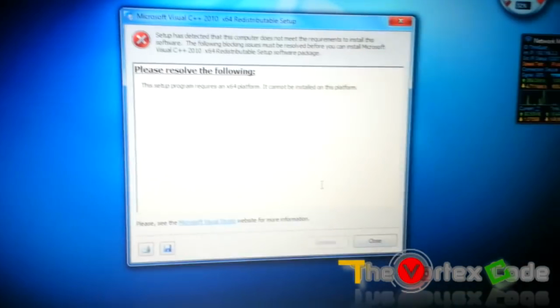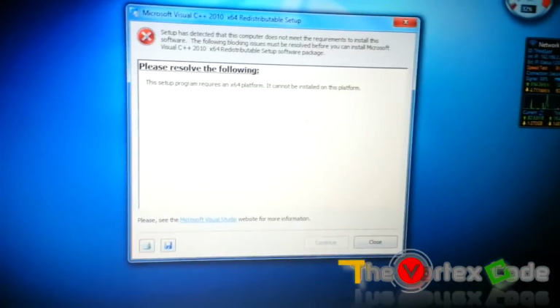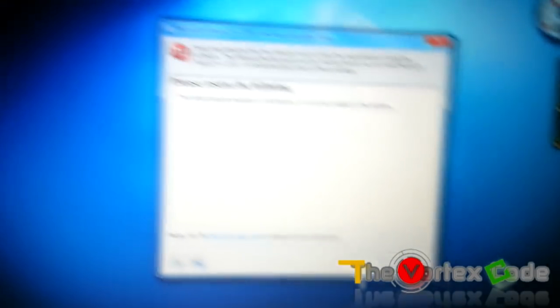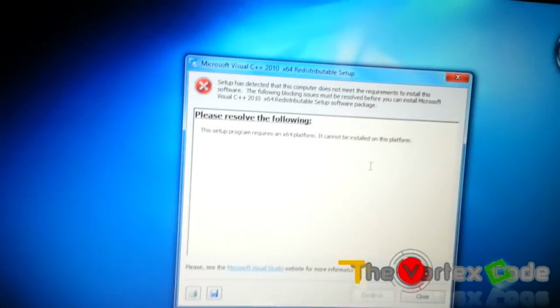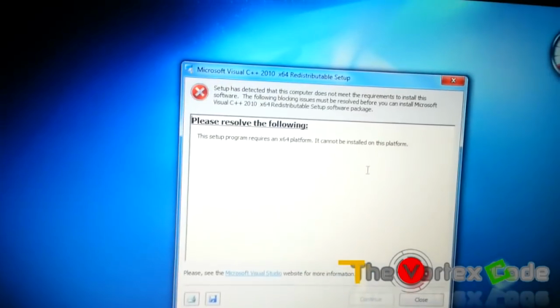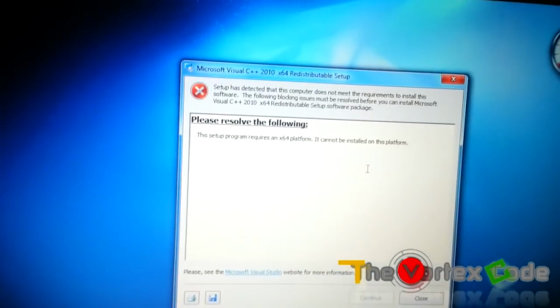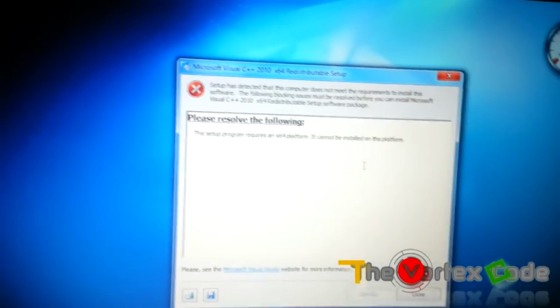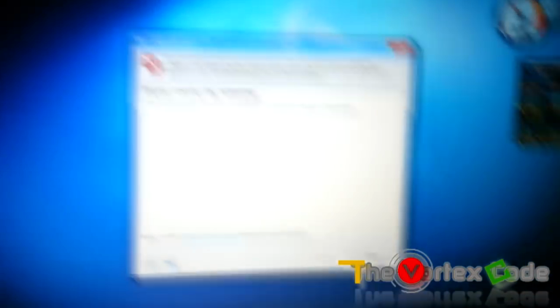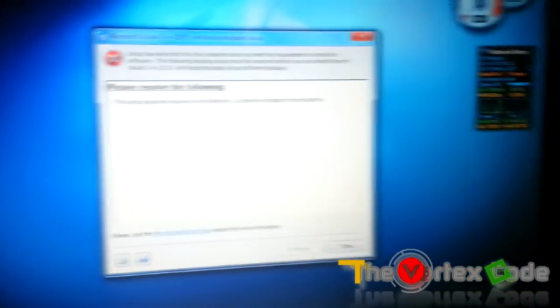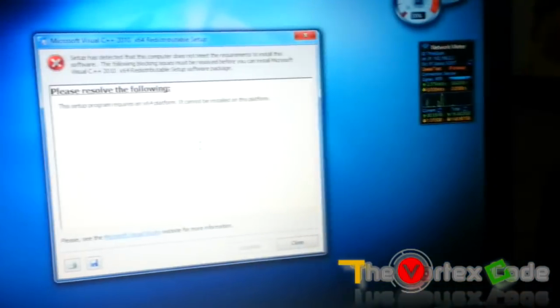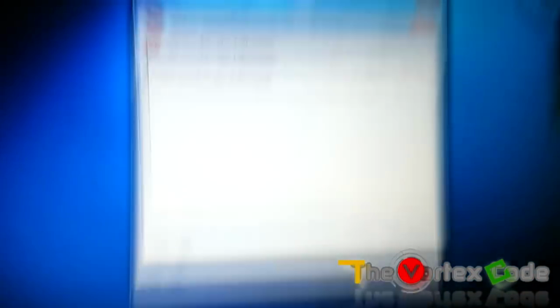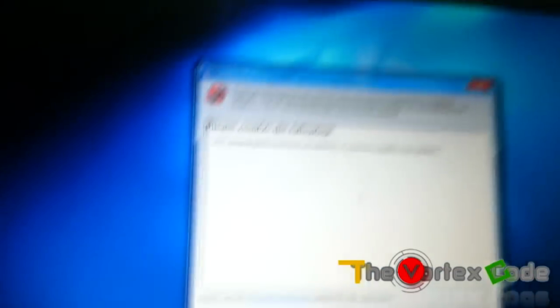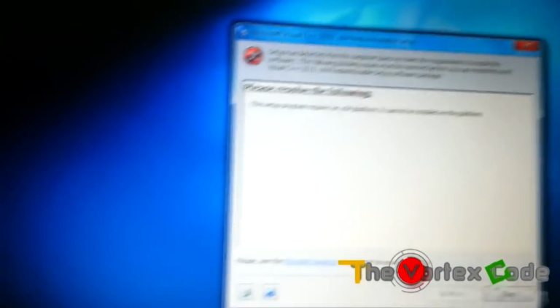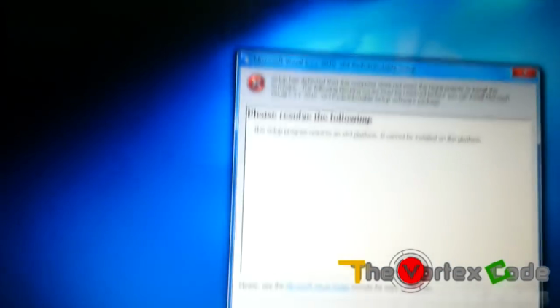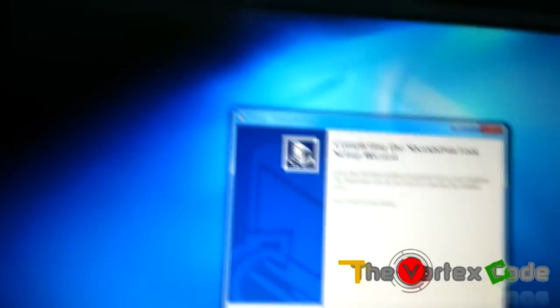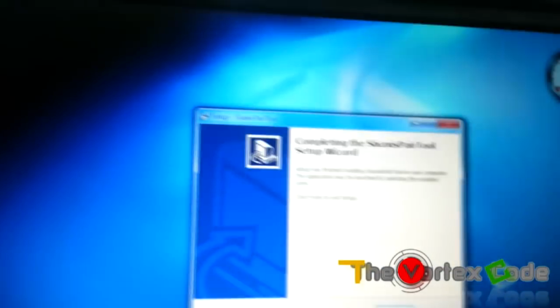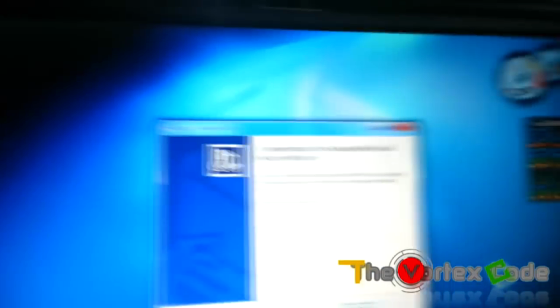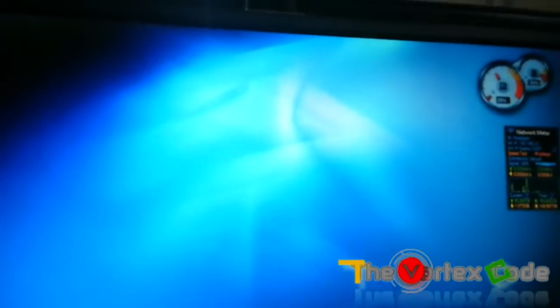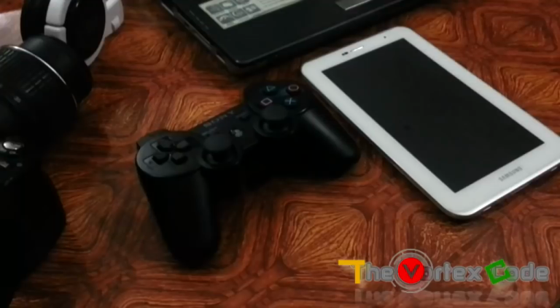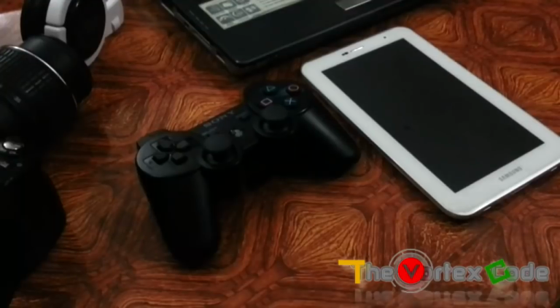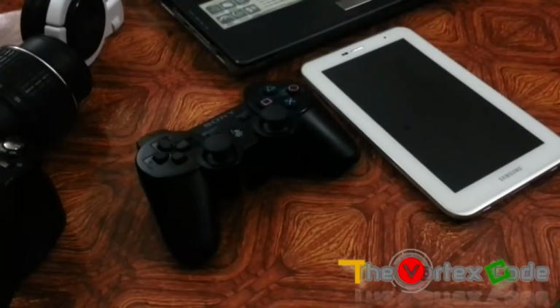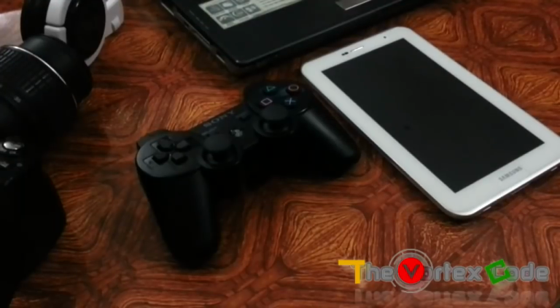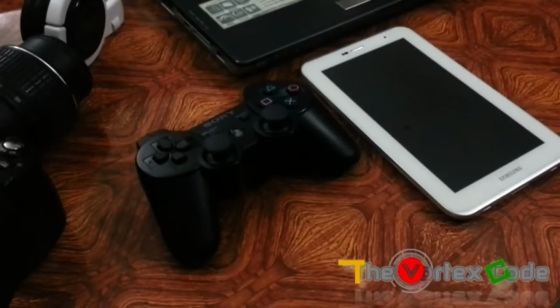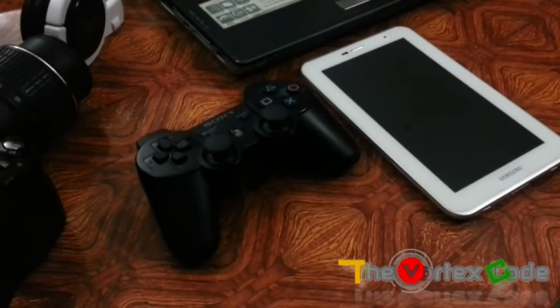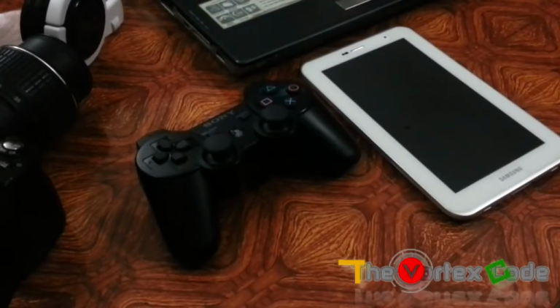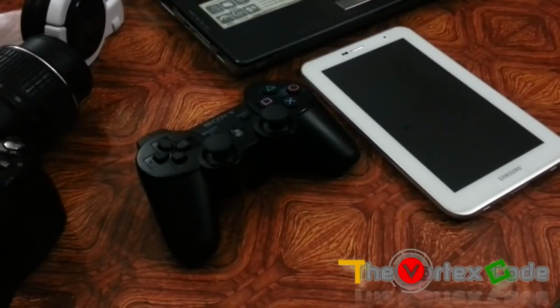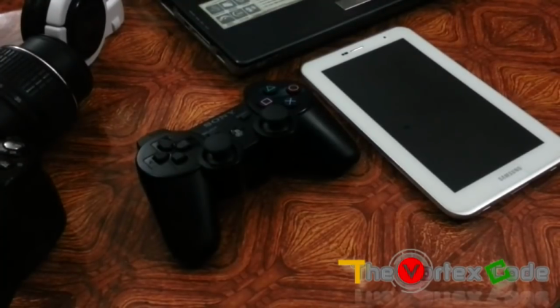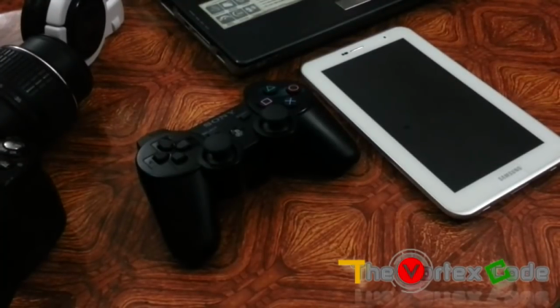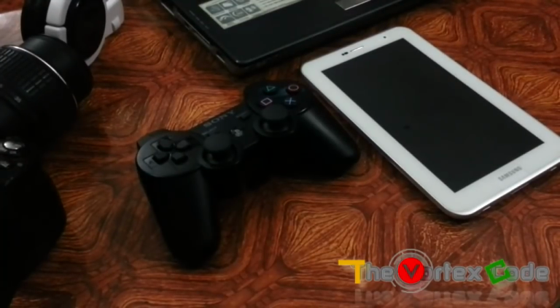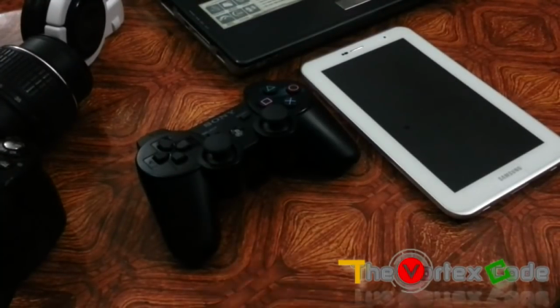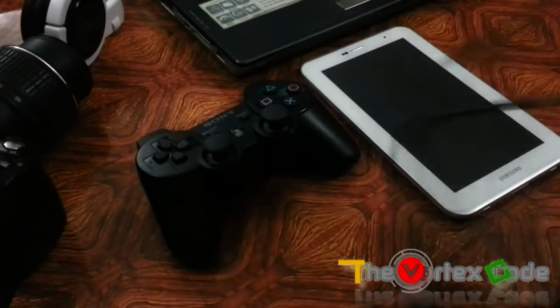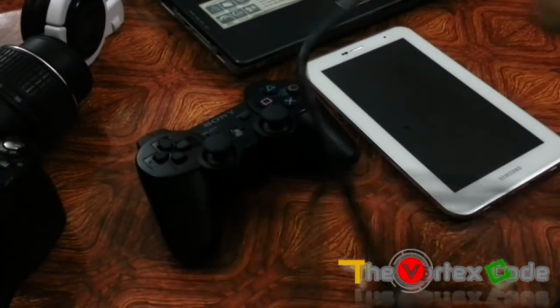It's showing me an error that I need 64-bit Windows, but I have 32-bit — it doesn't matter, we can continue.